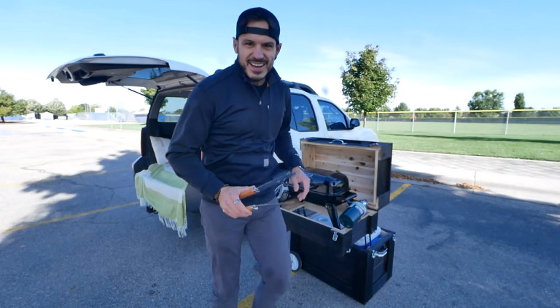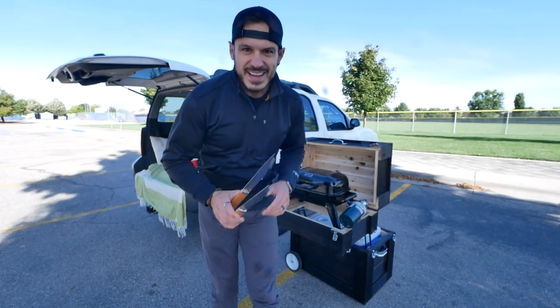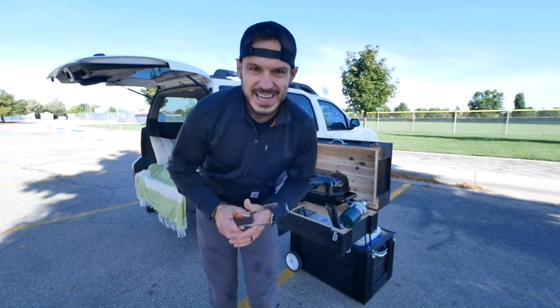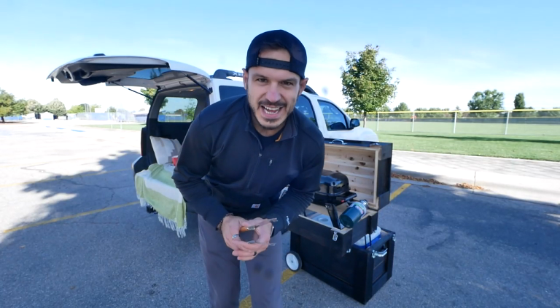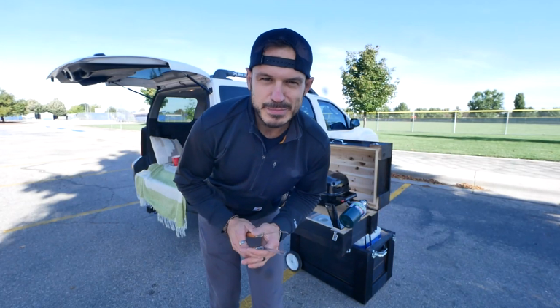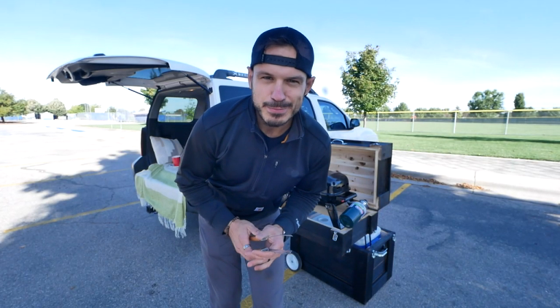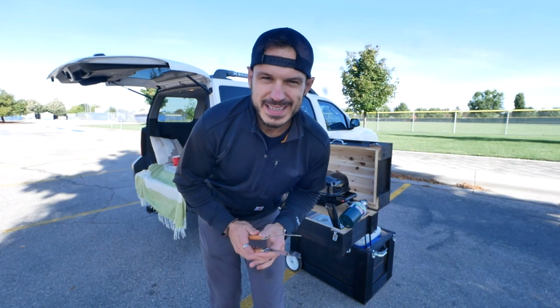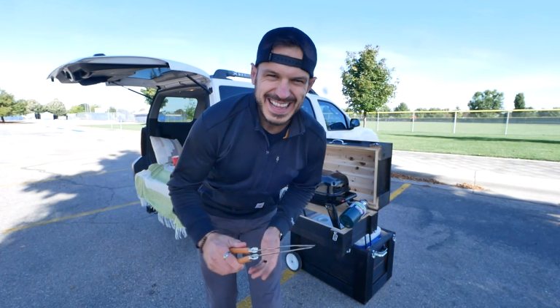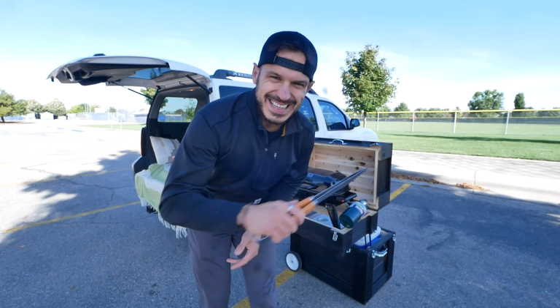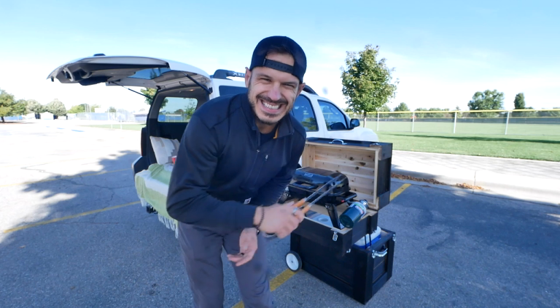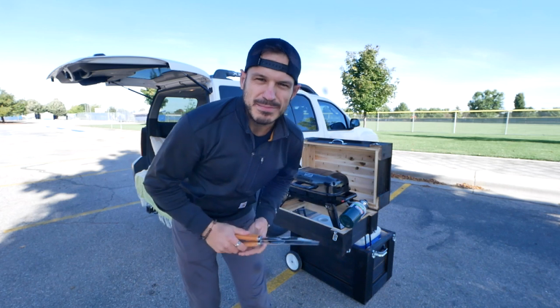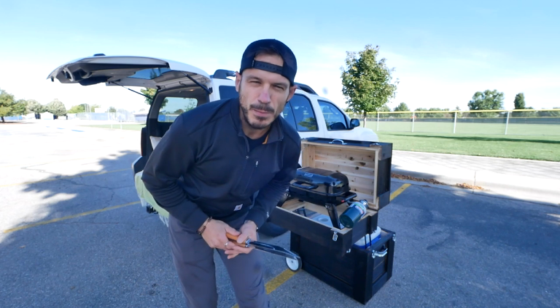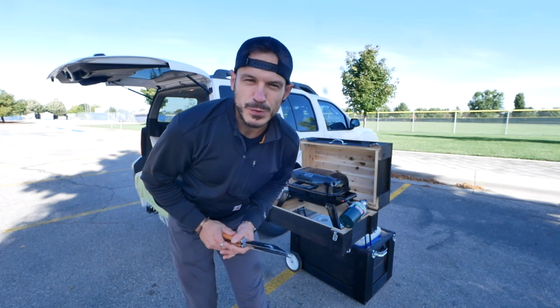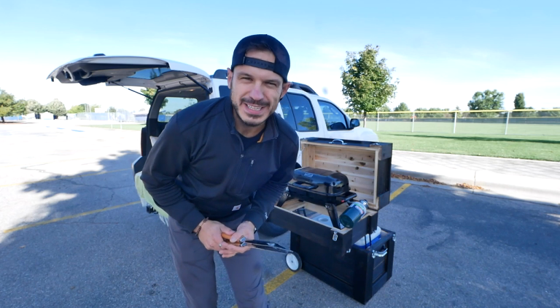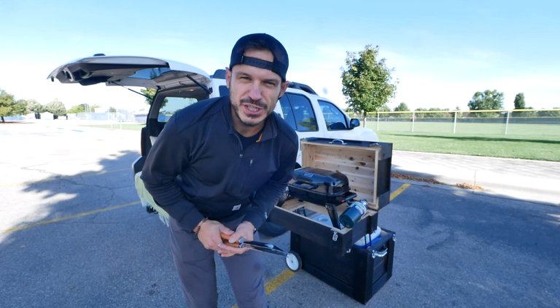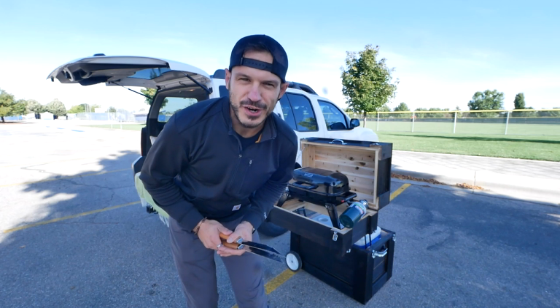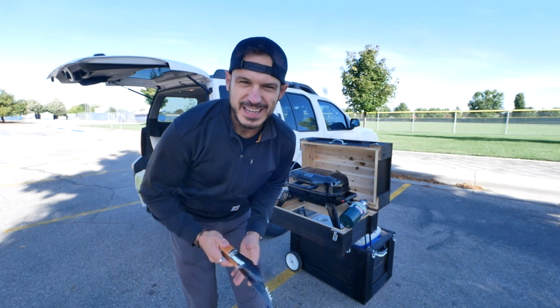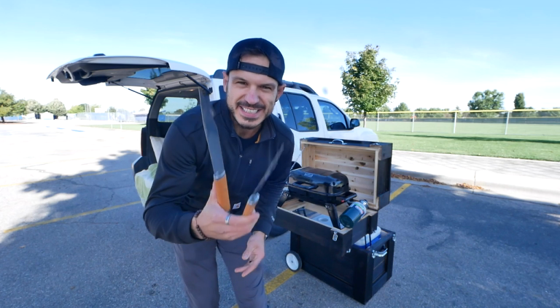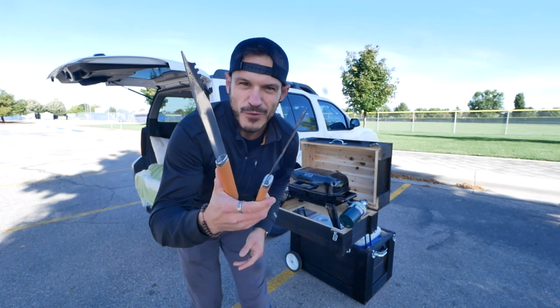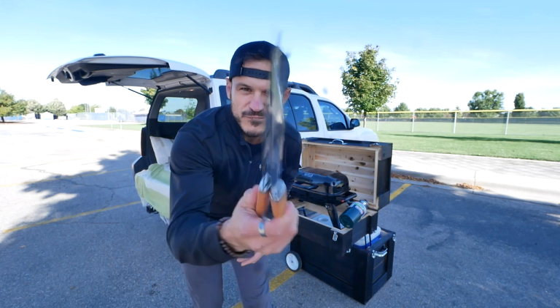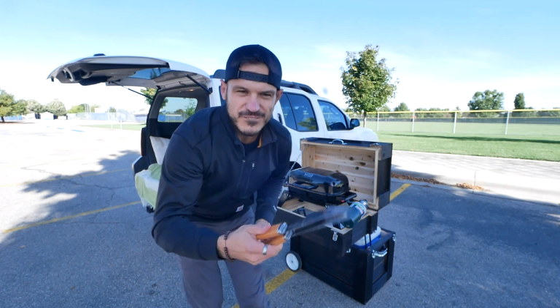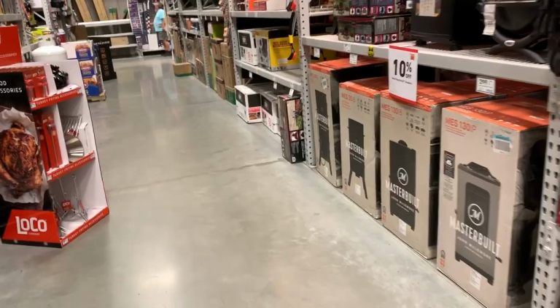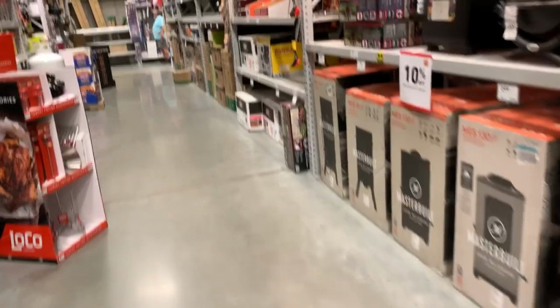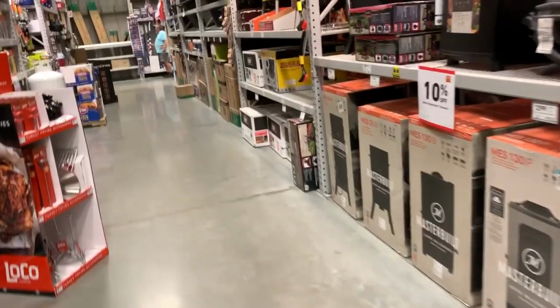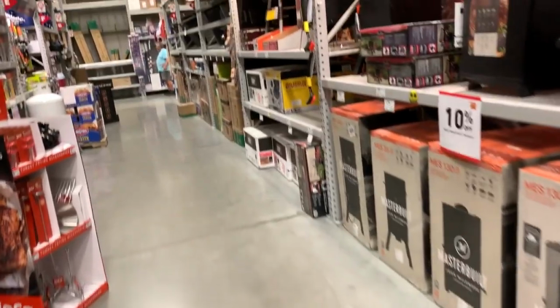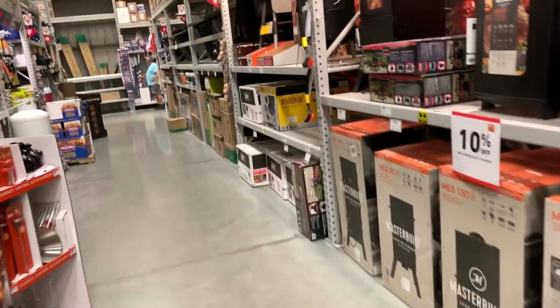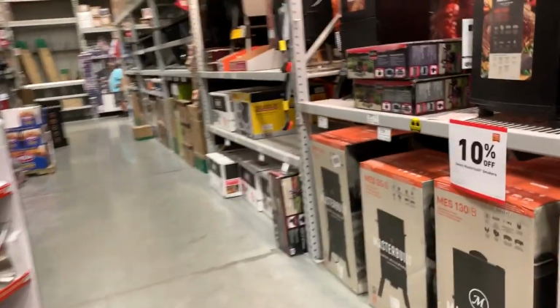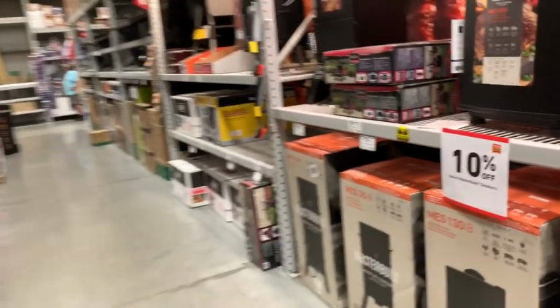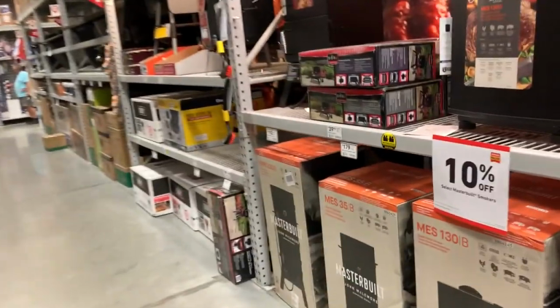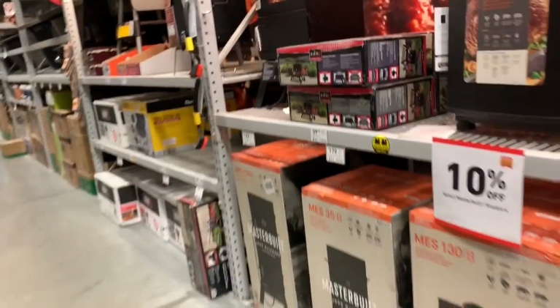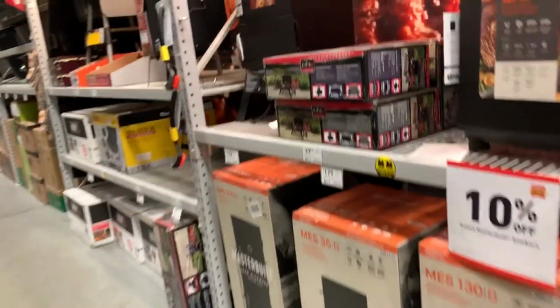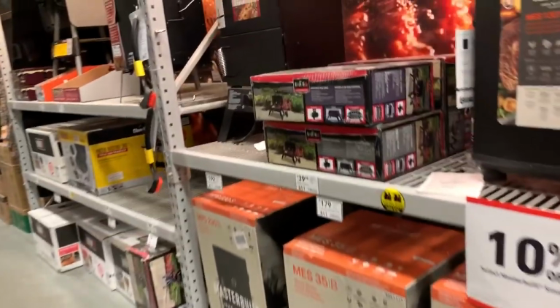Hey guys, I'm Mr. Build It and this is the mobile grill and chill cart. Let's go - the easiest way to accomplish this project...